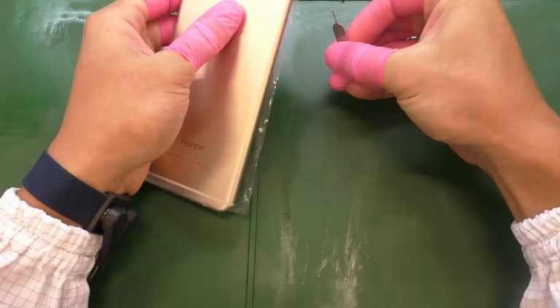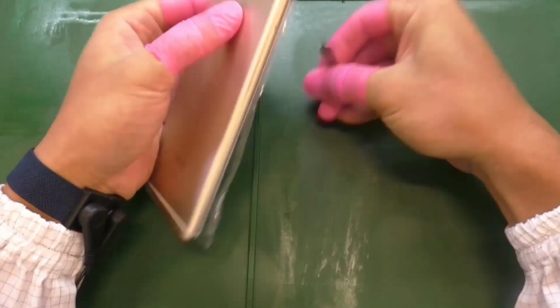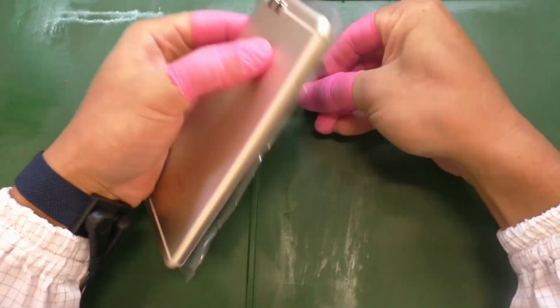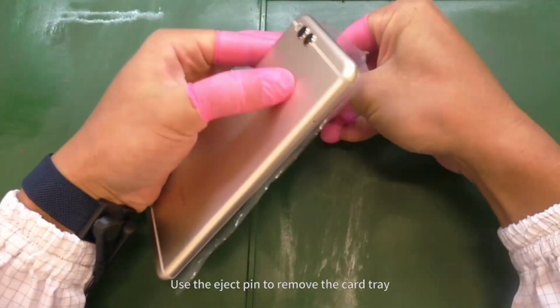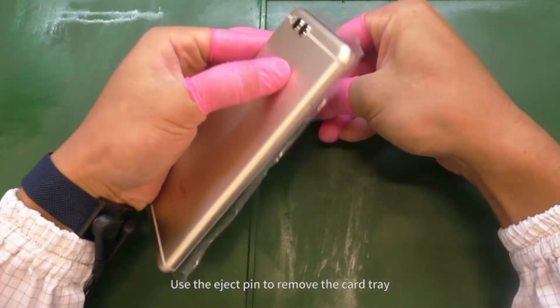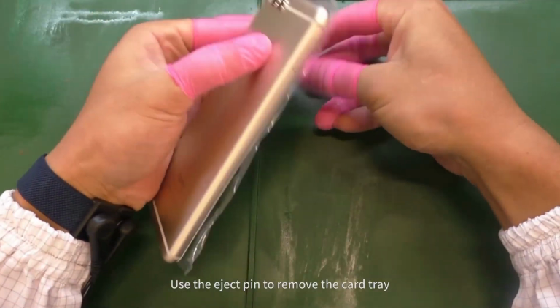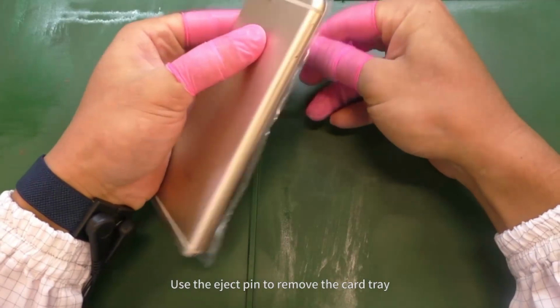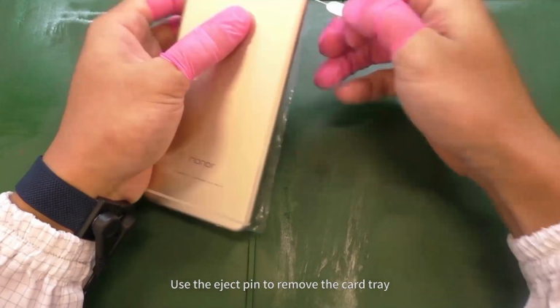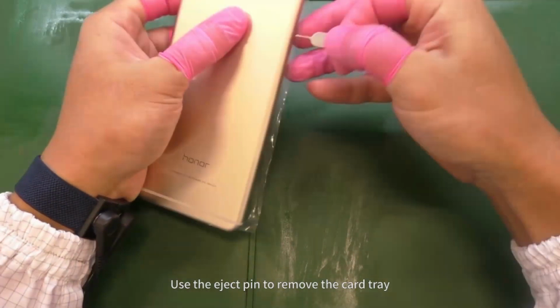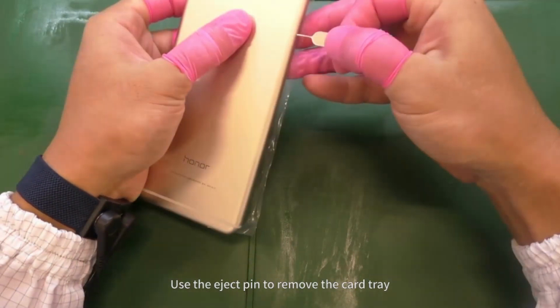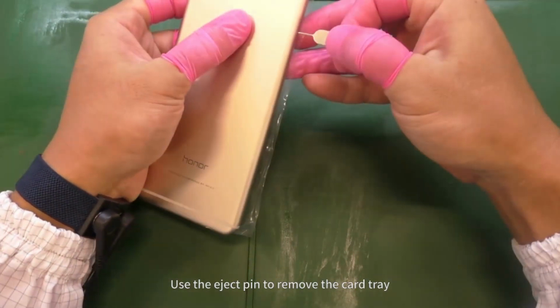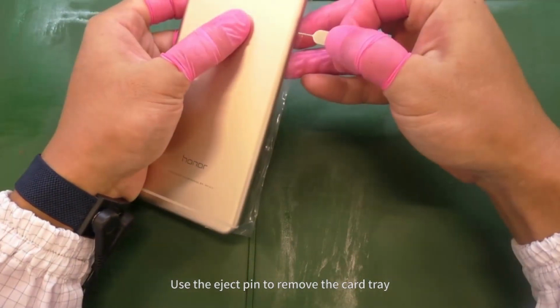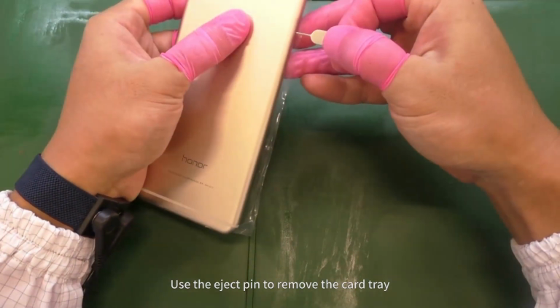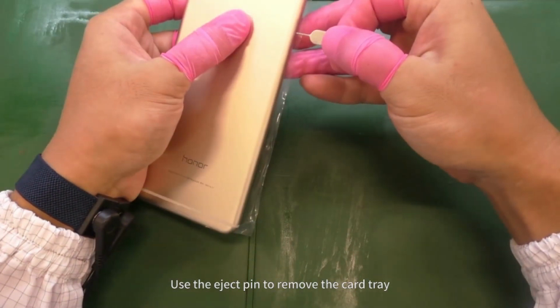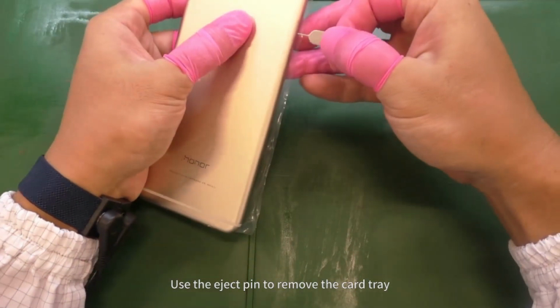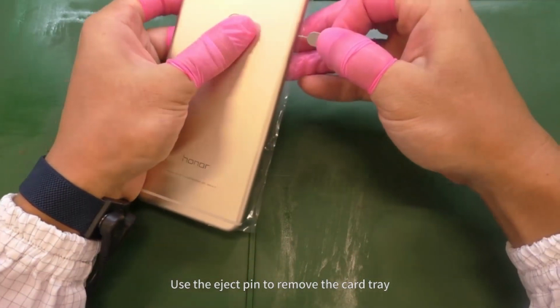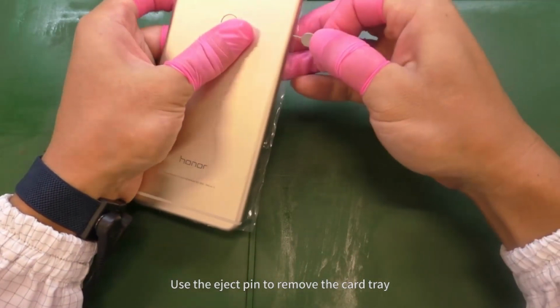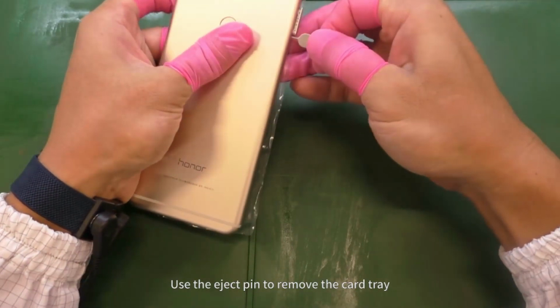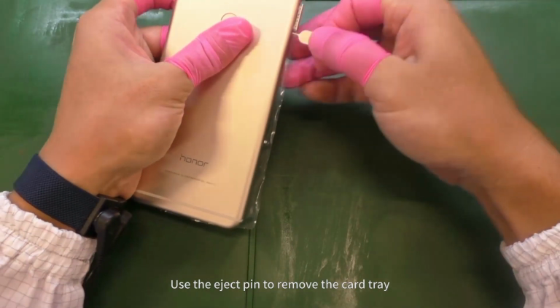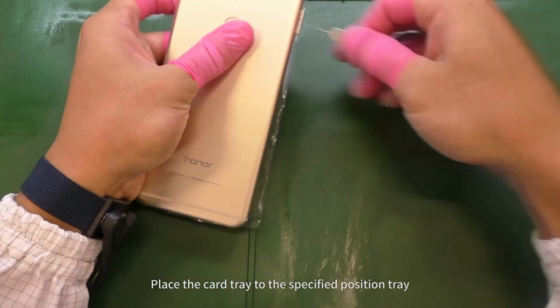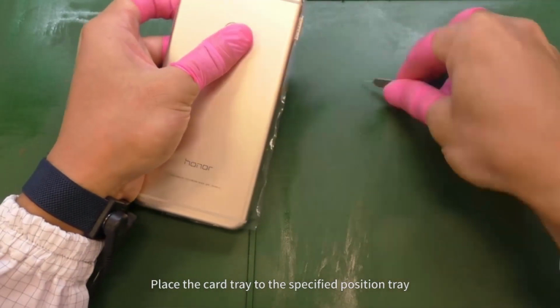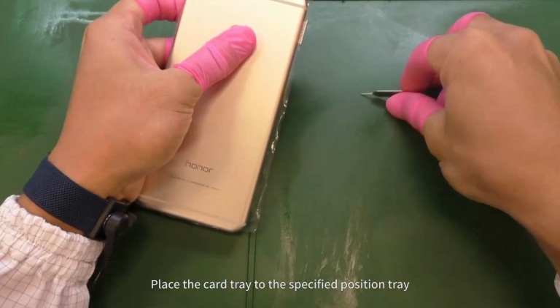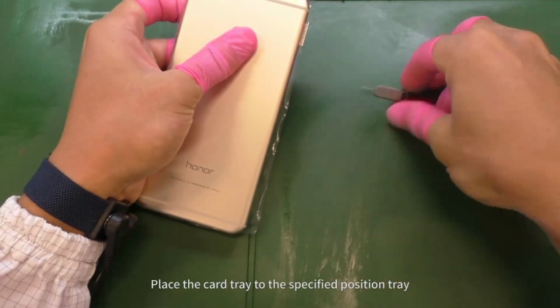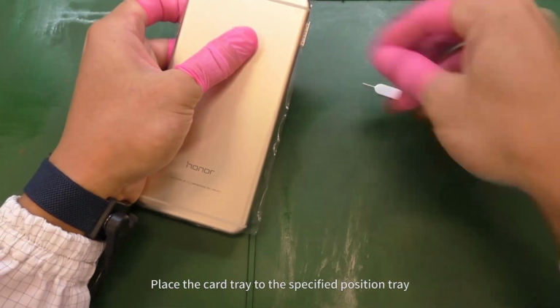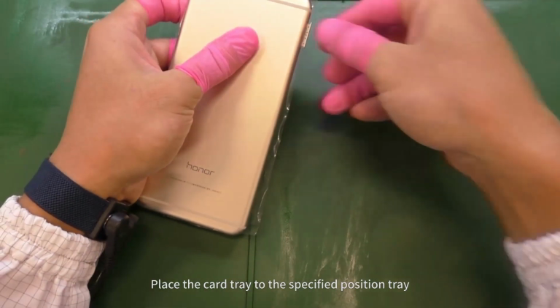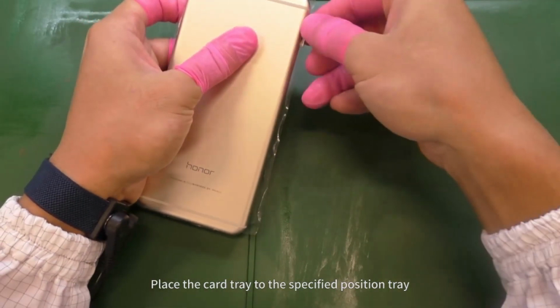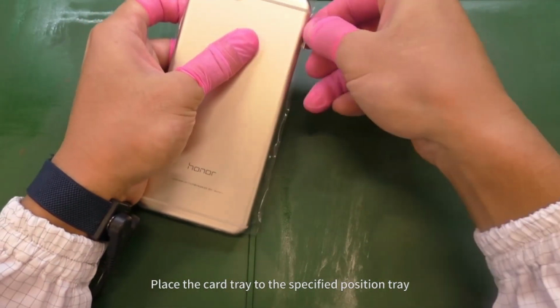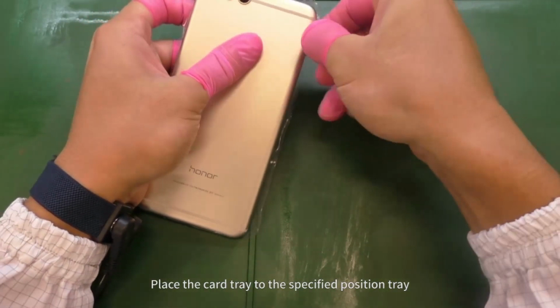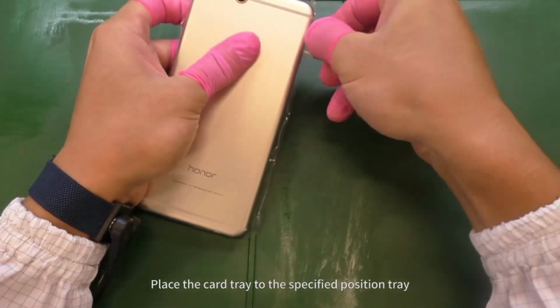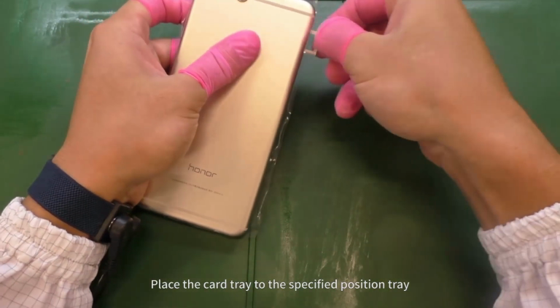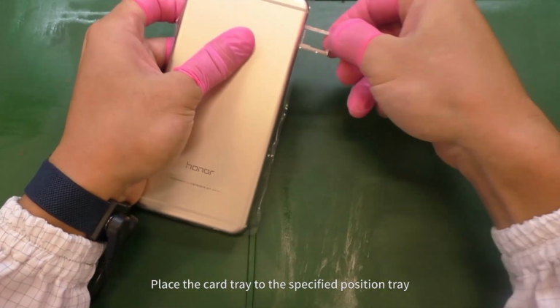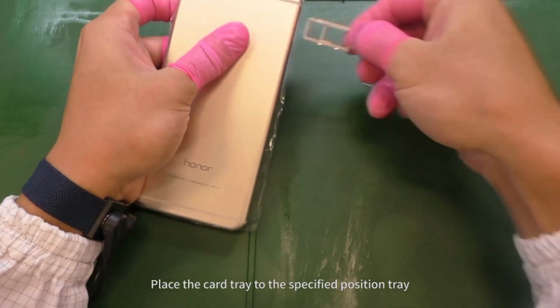Use the eject pin to remove the card tray. Place the card tray to the specified position.